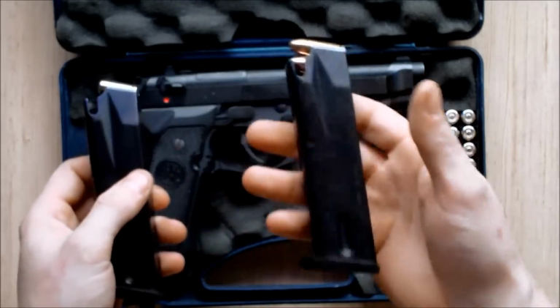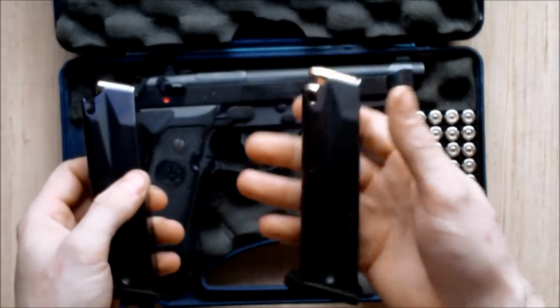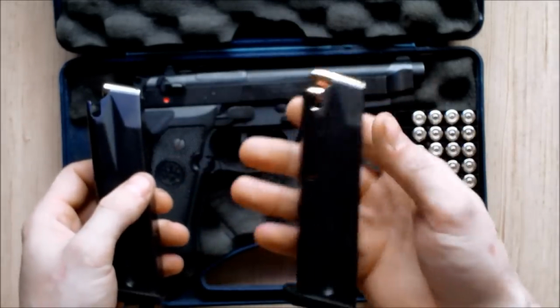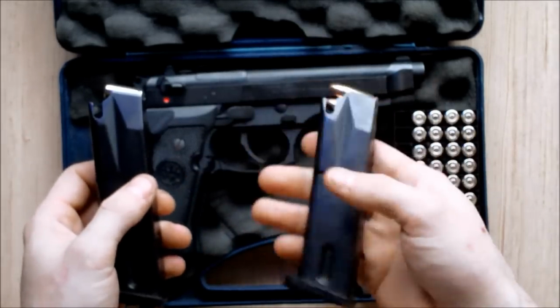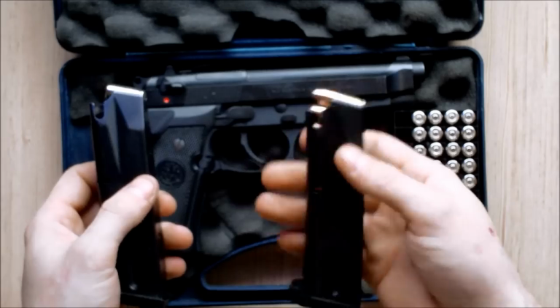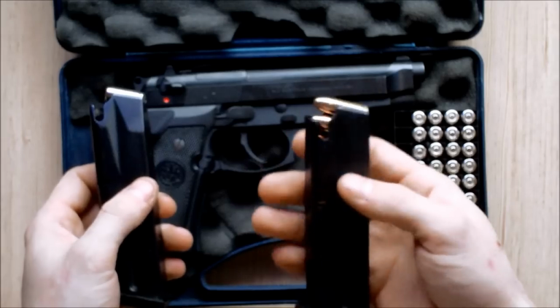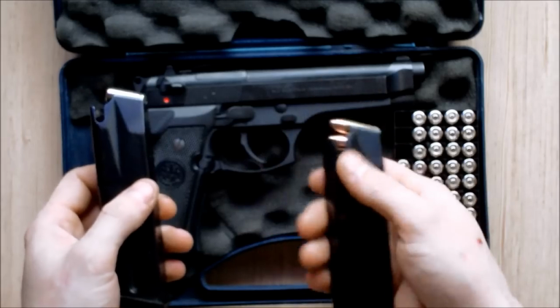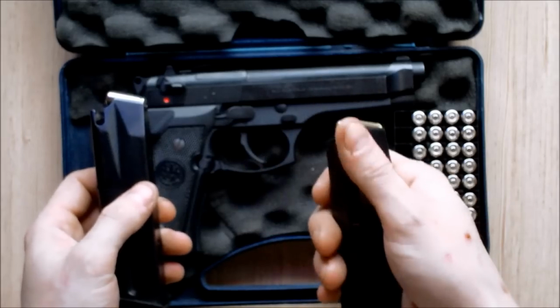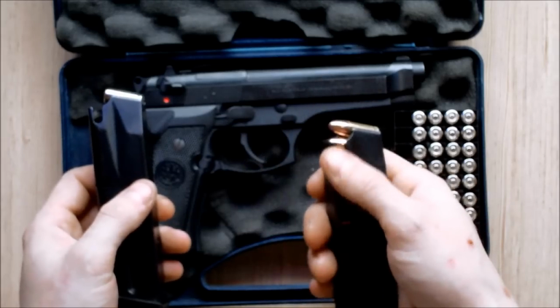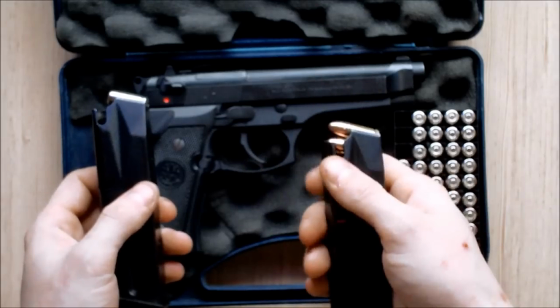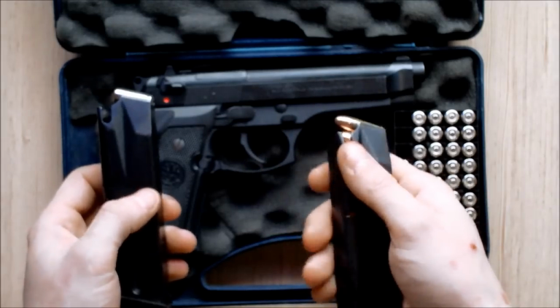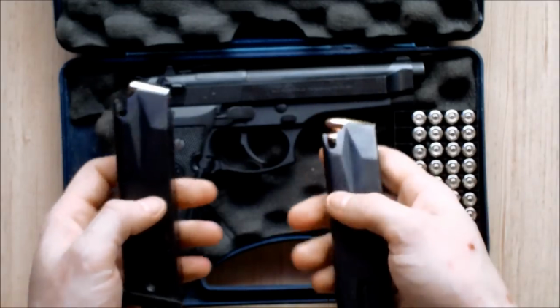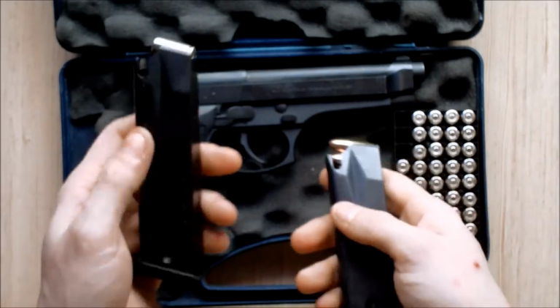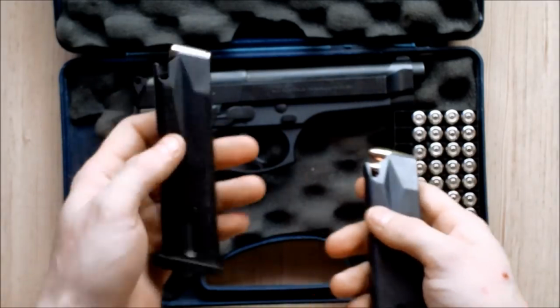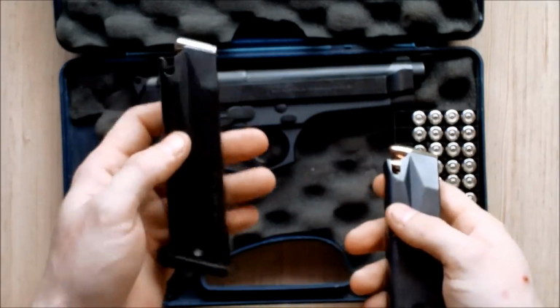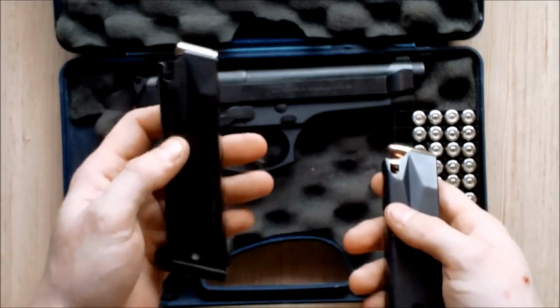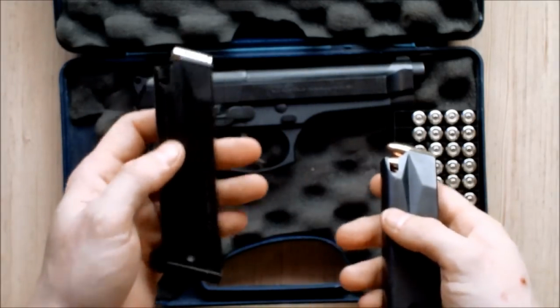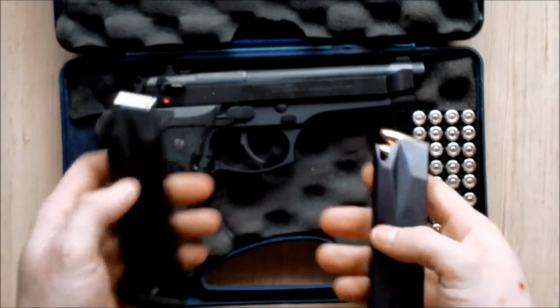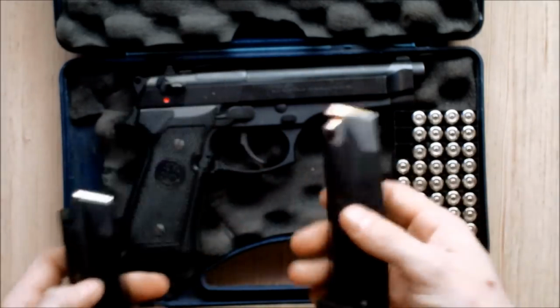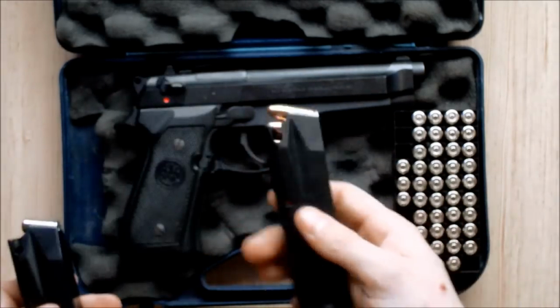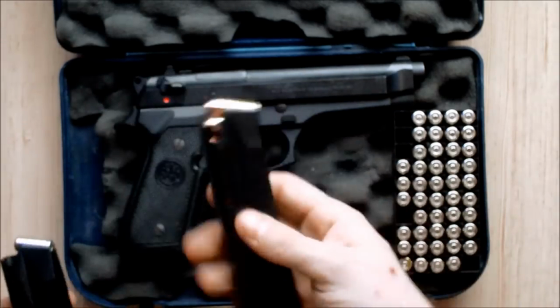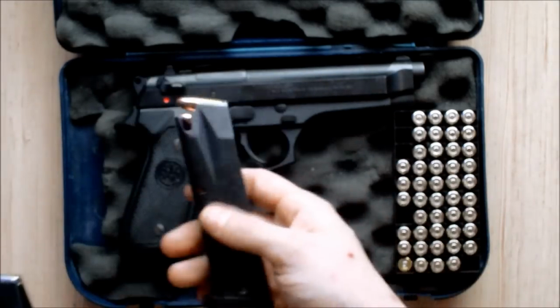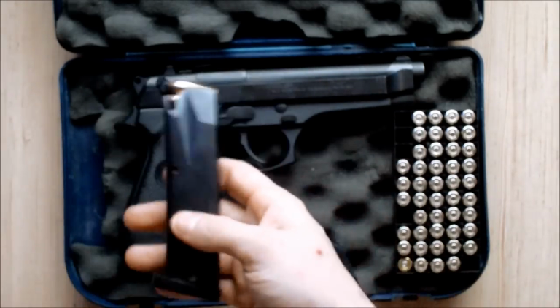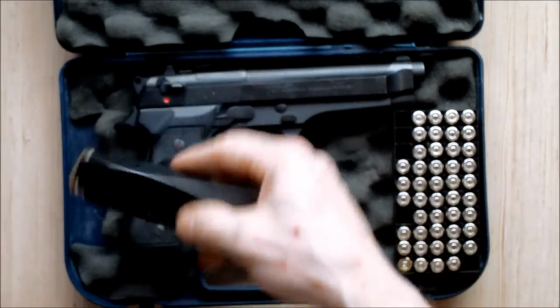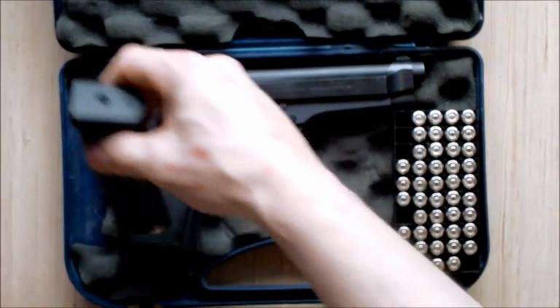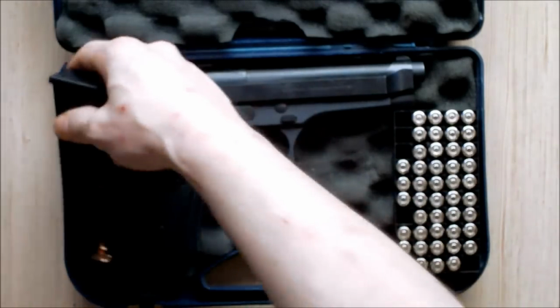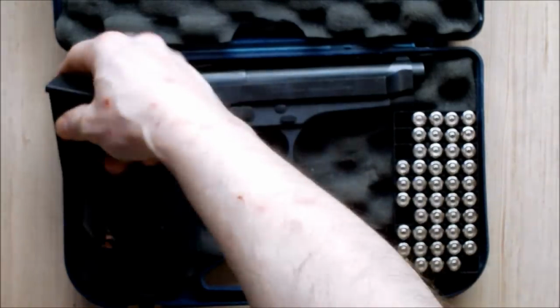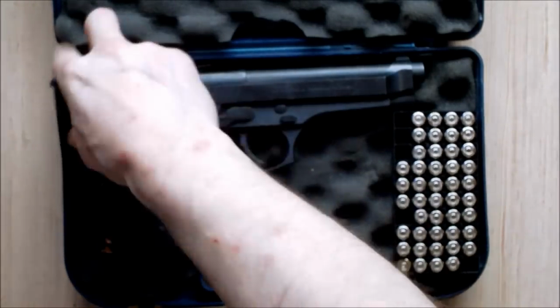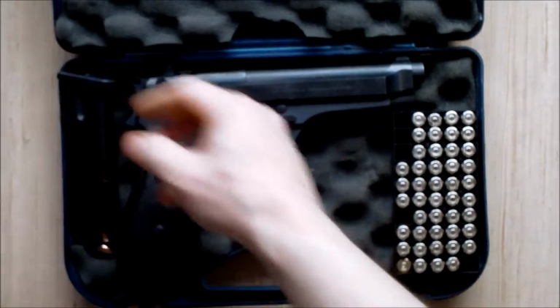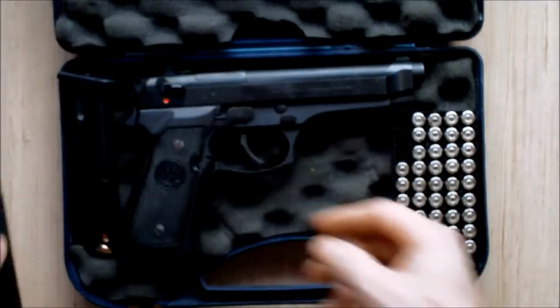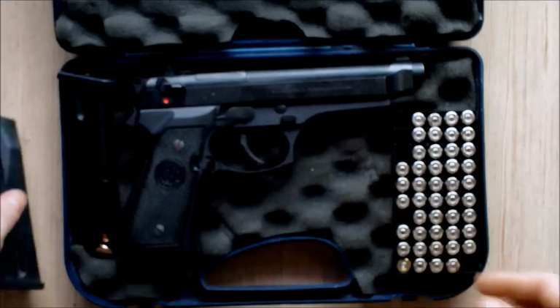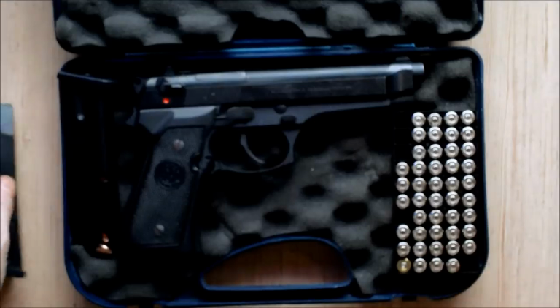The weight differs as well, because the lead projectiles are not present and are much heavier. Anyway, let's get to the pistol.